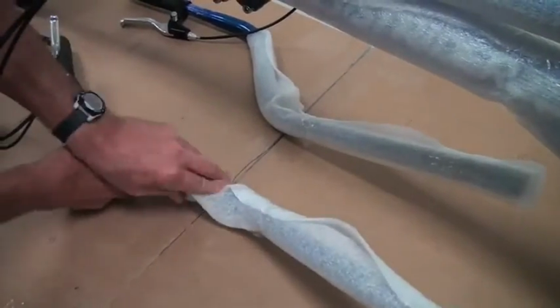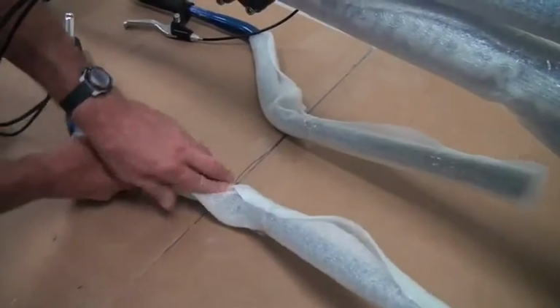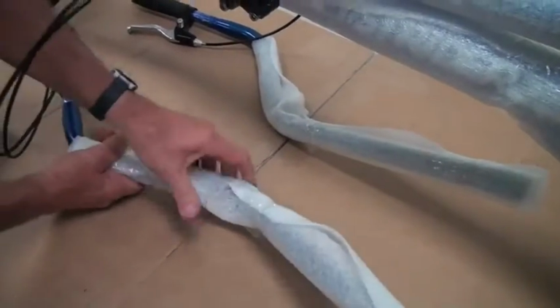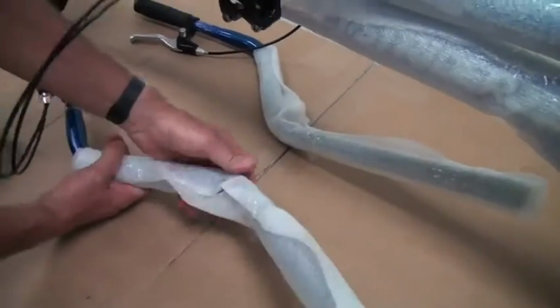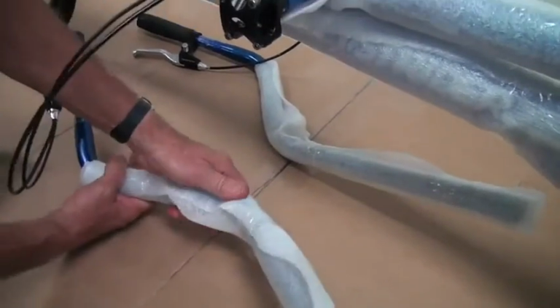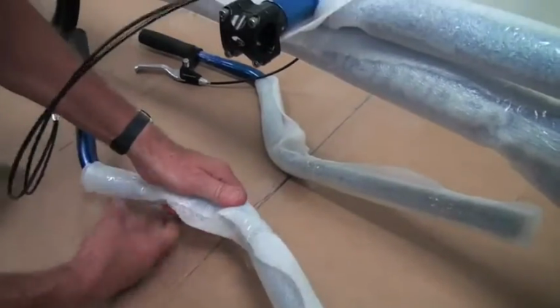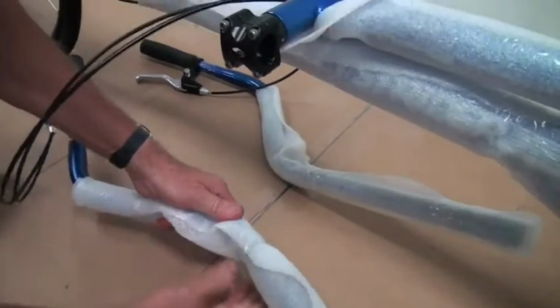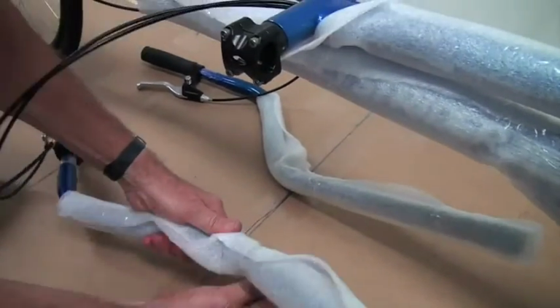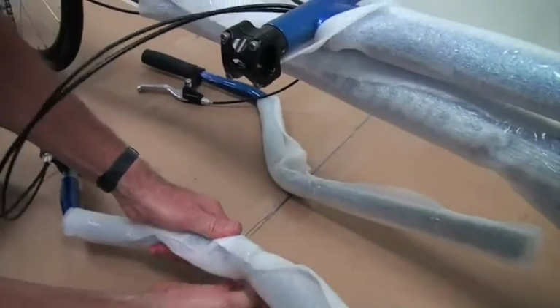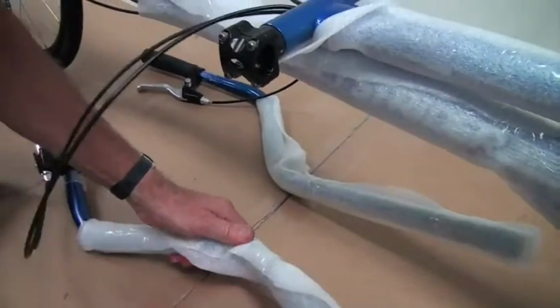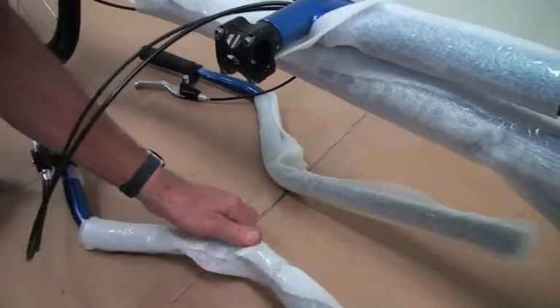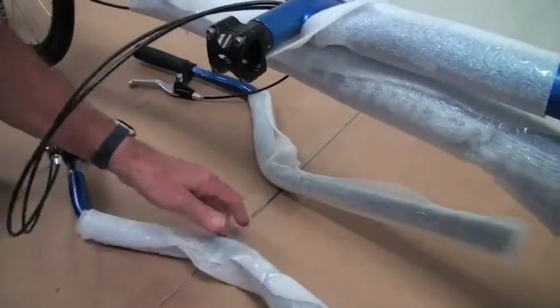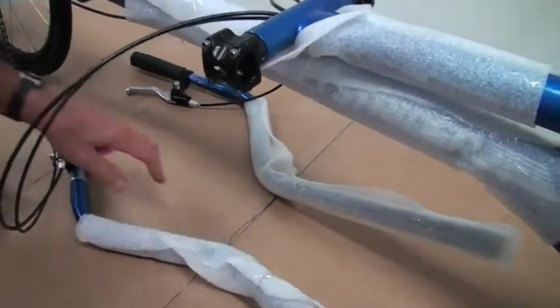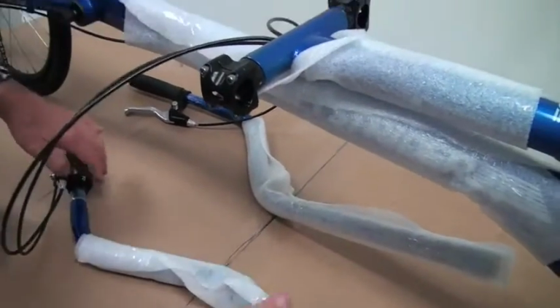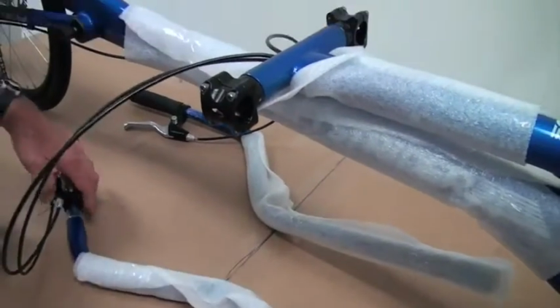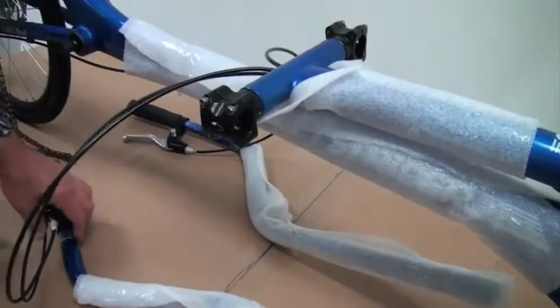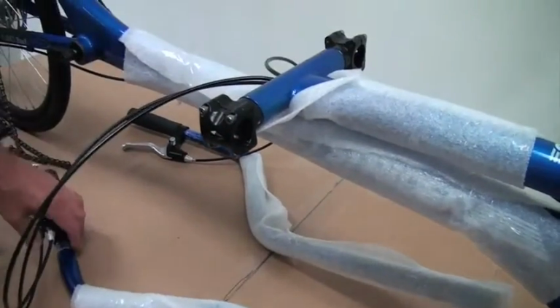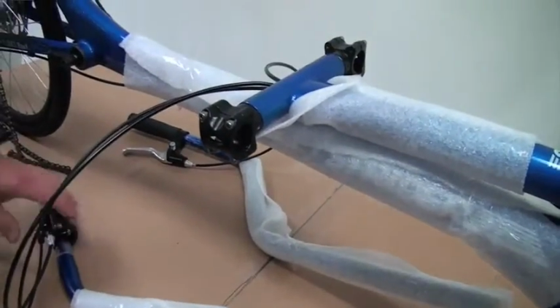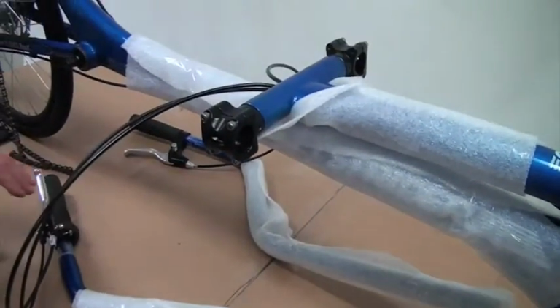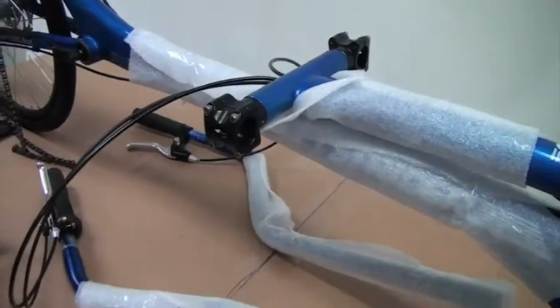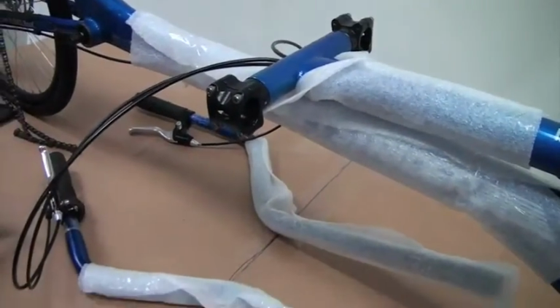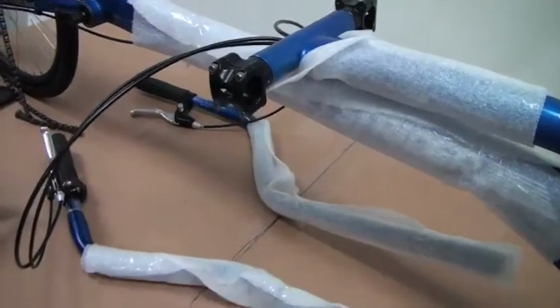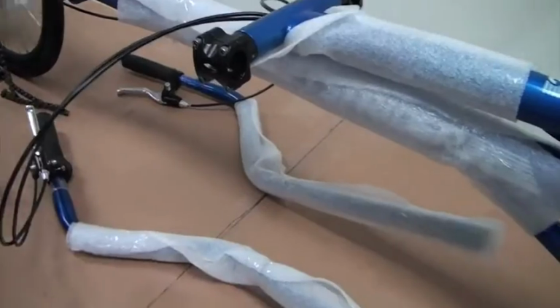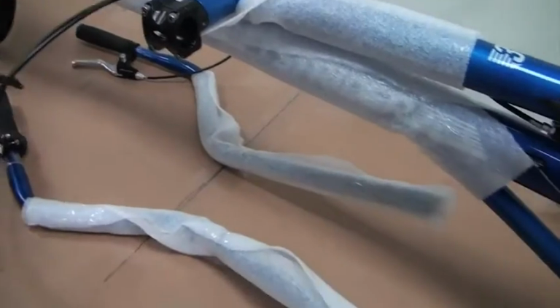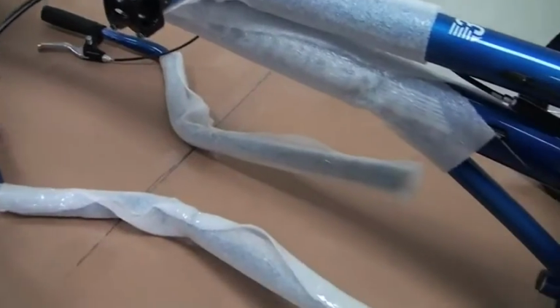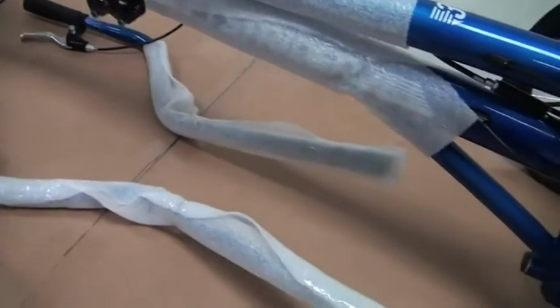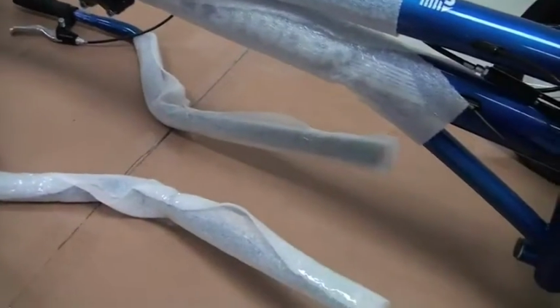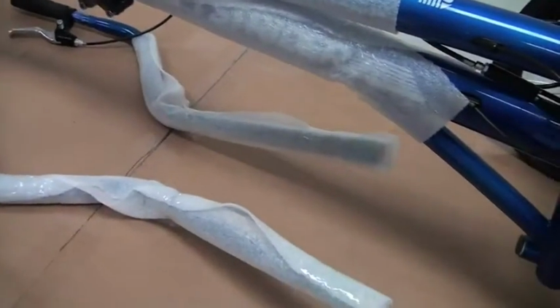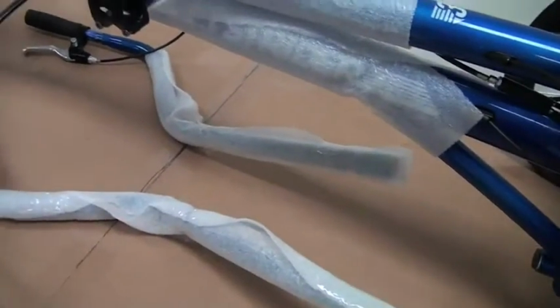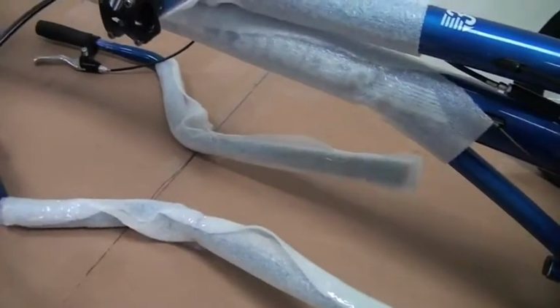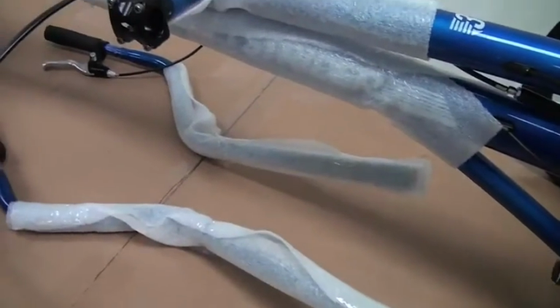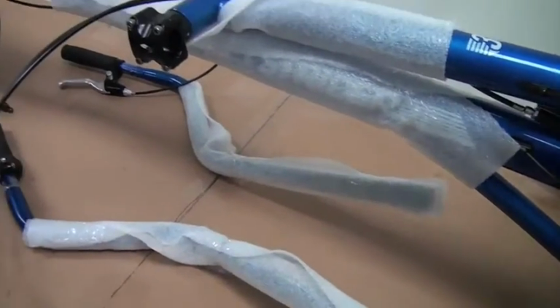Now our two upper poles are packed and ready to be put in the box with the frame.